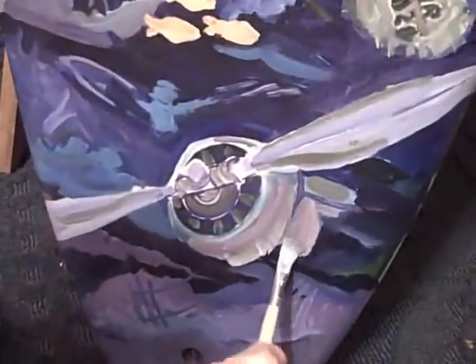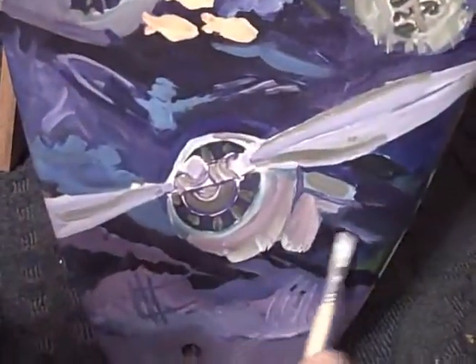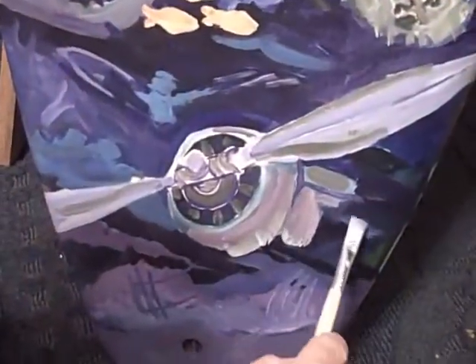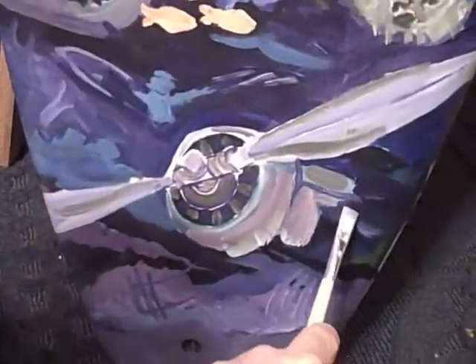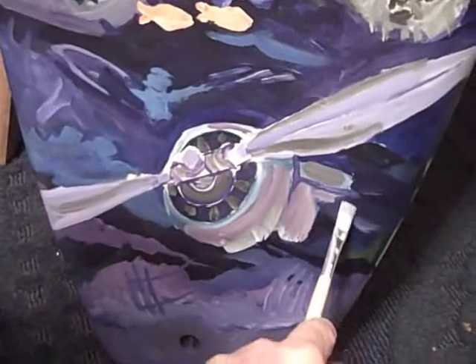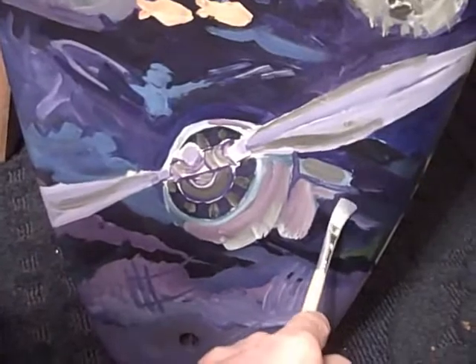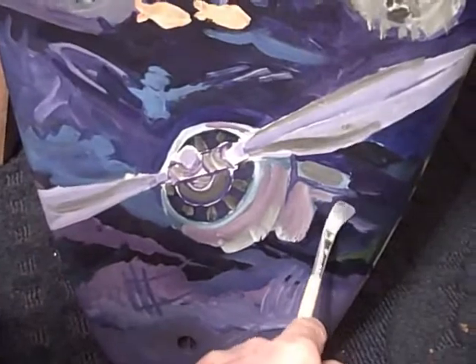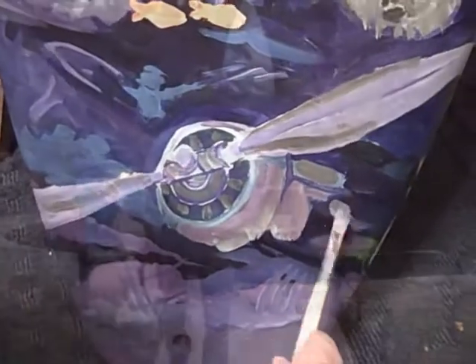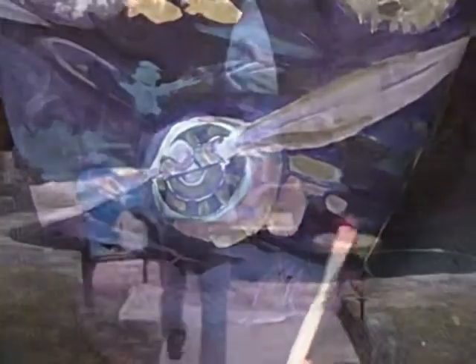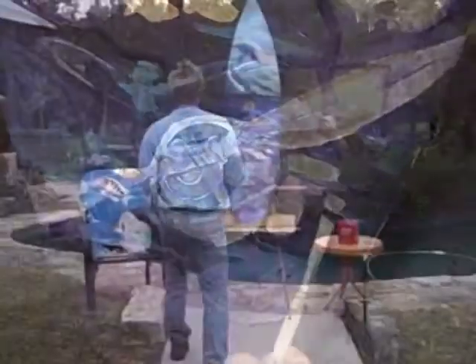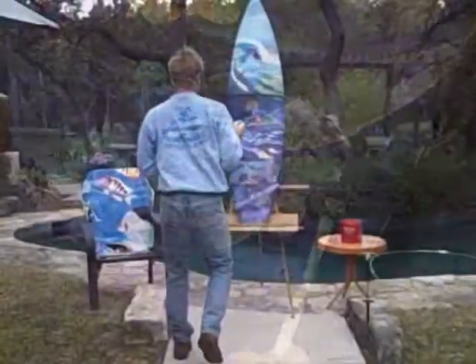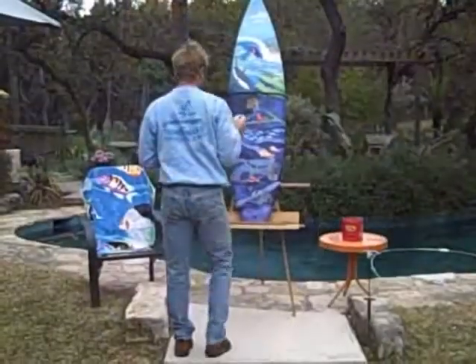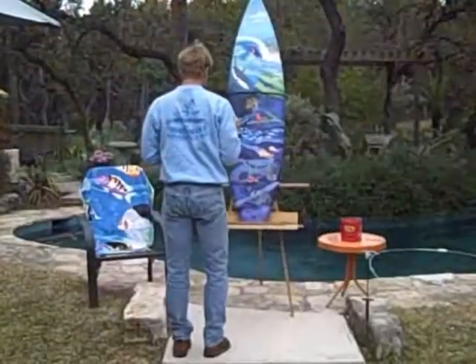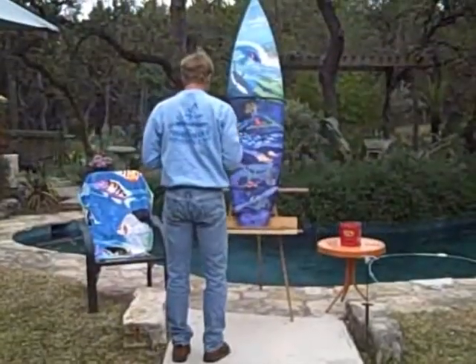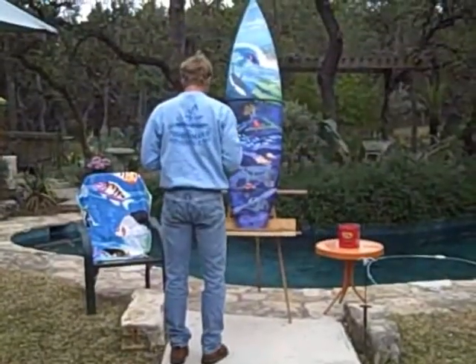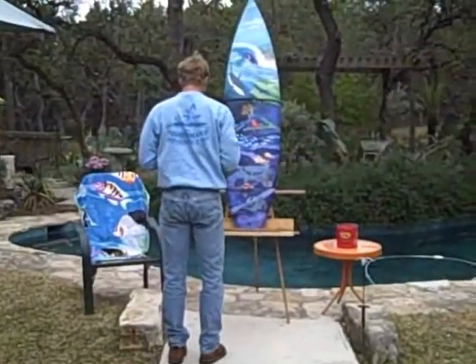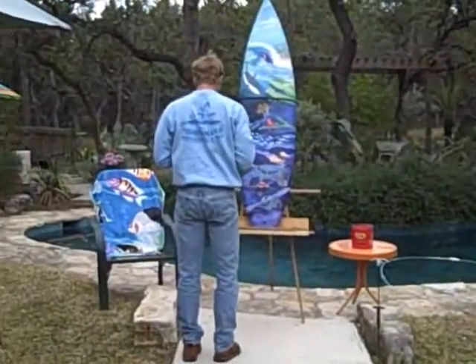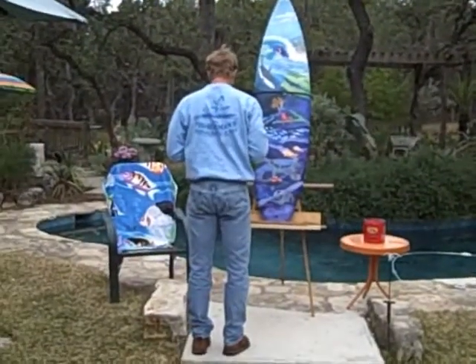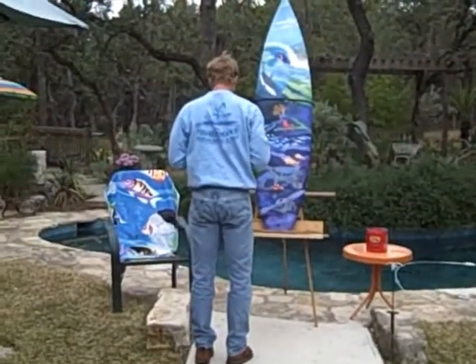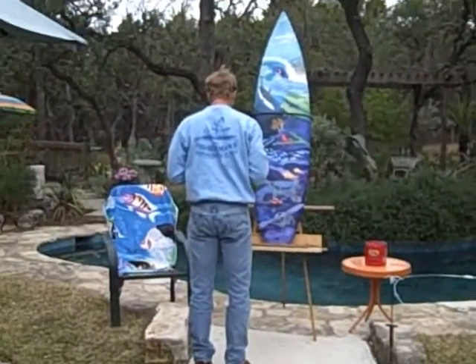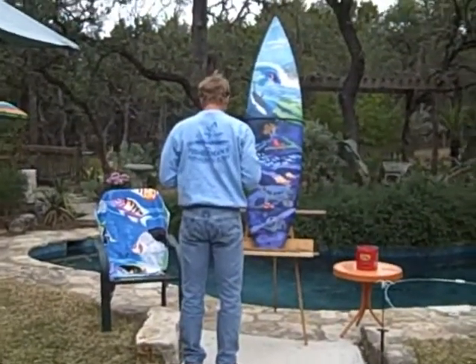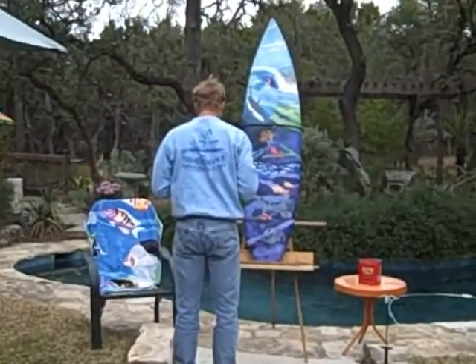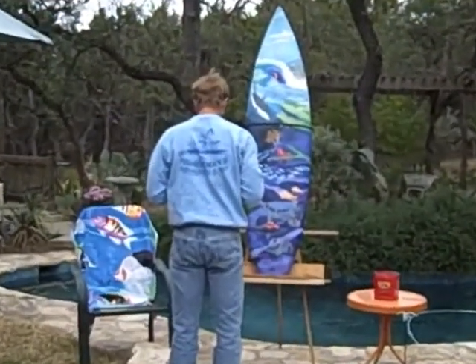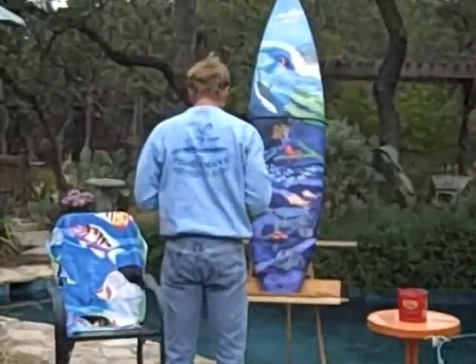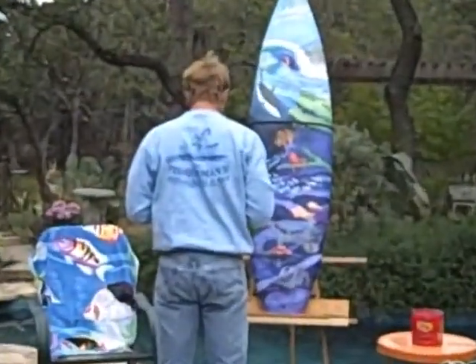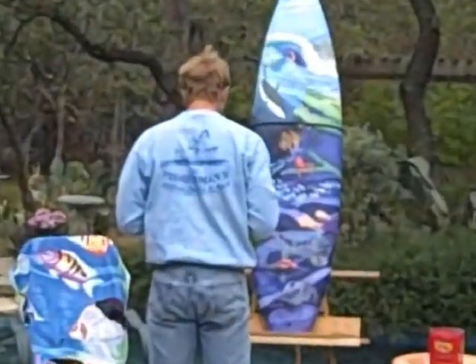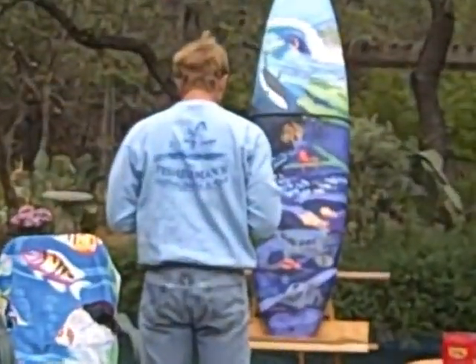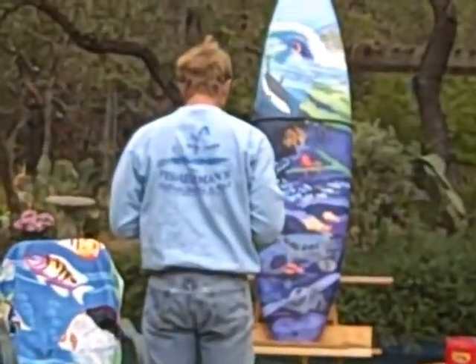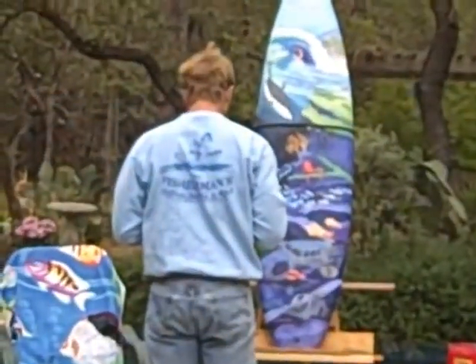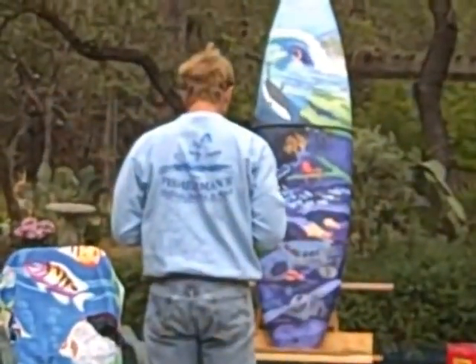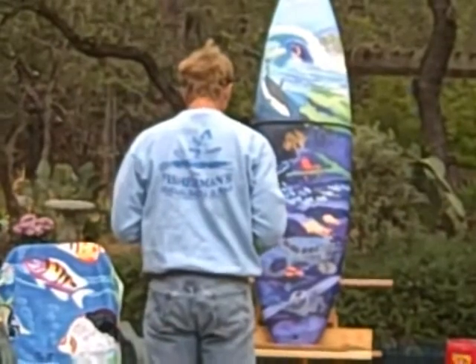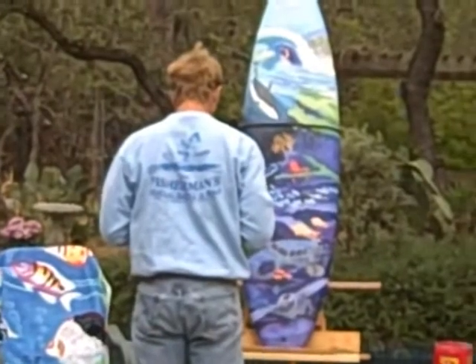All right, let's get you back up here and see — going back into the background. I'm going to start painting some of the things.